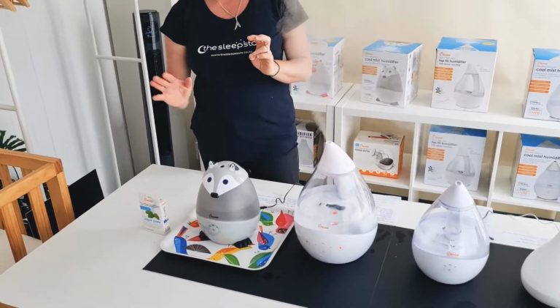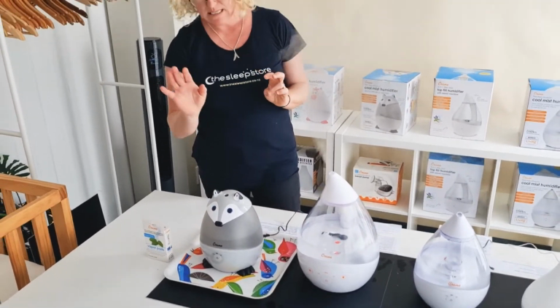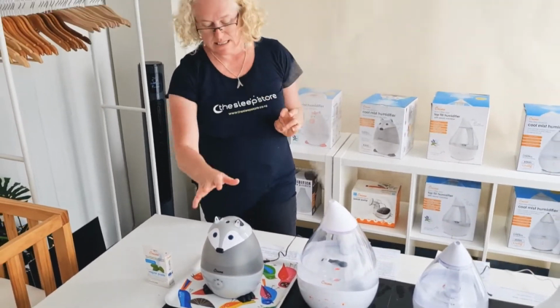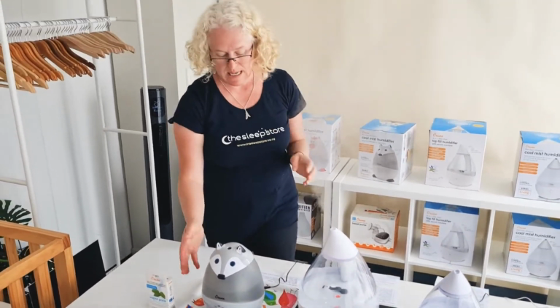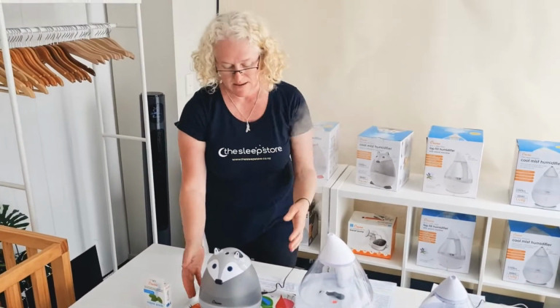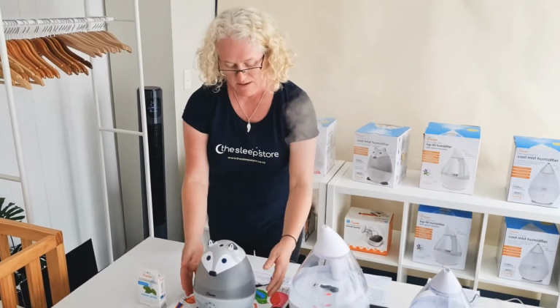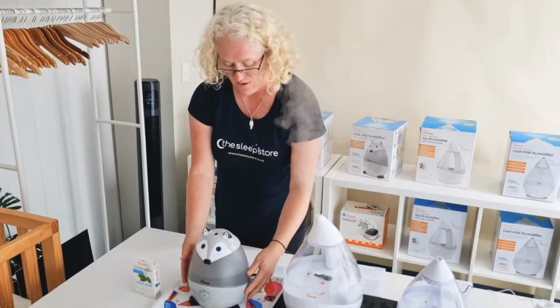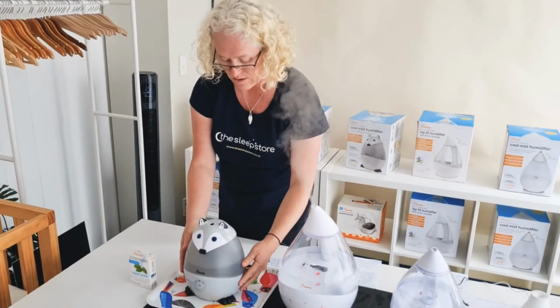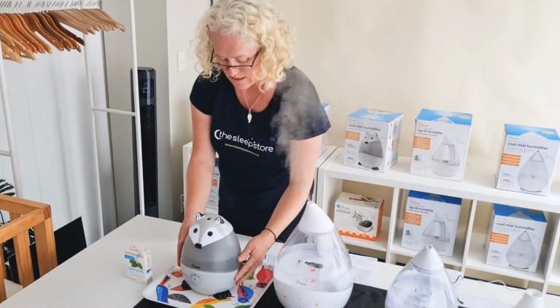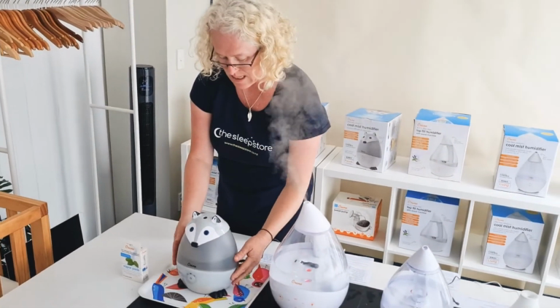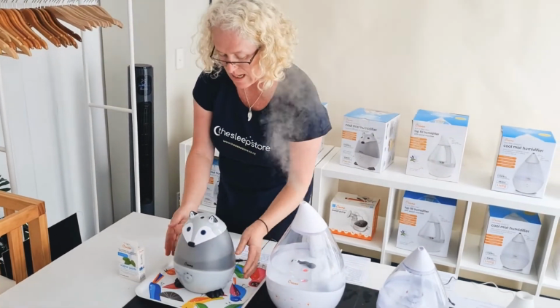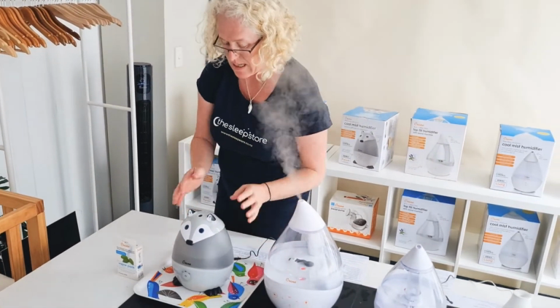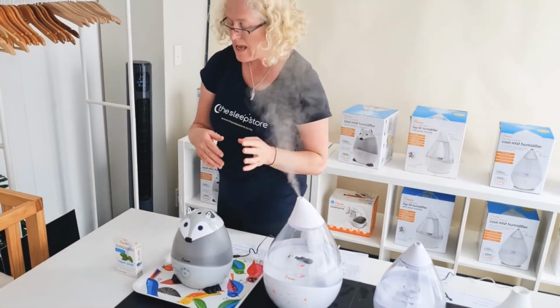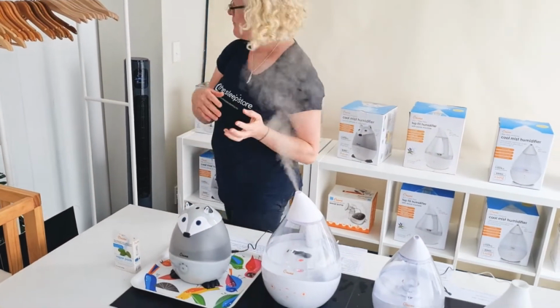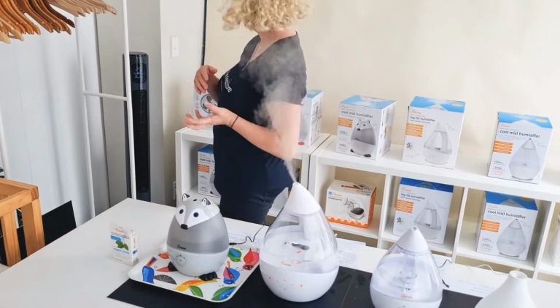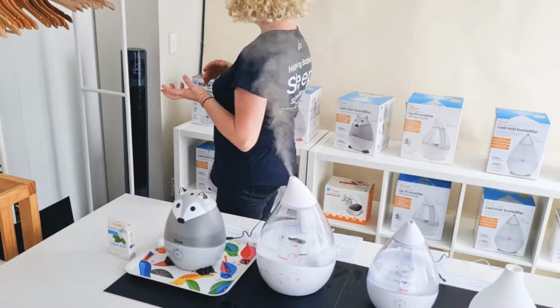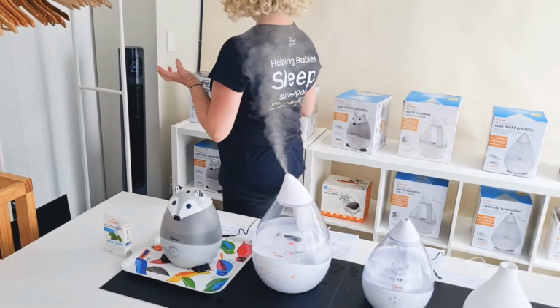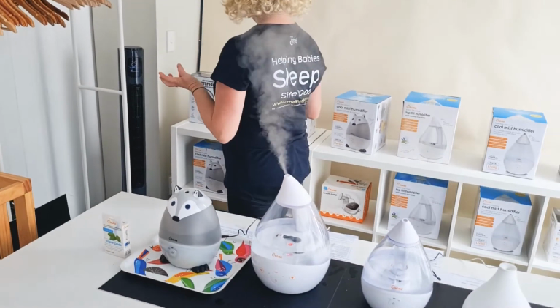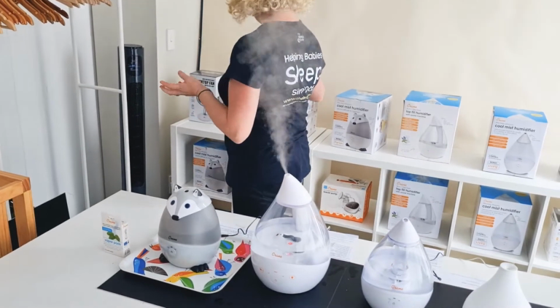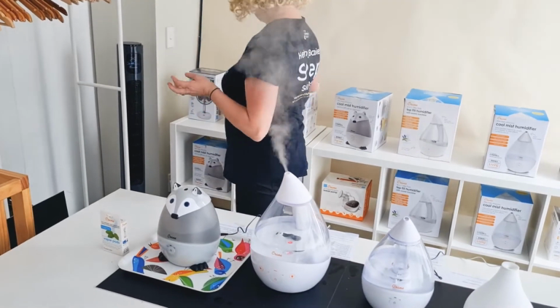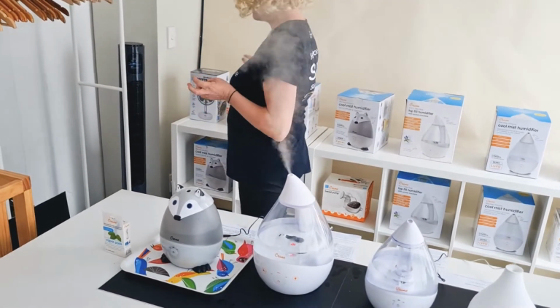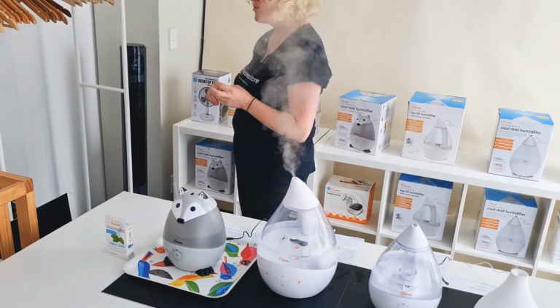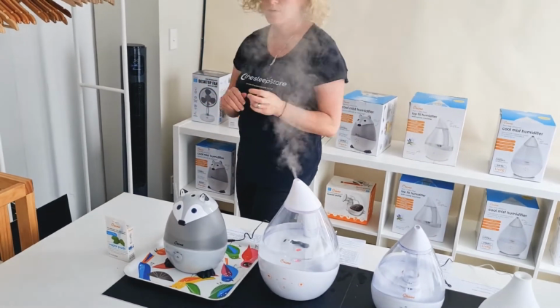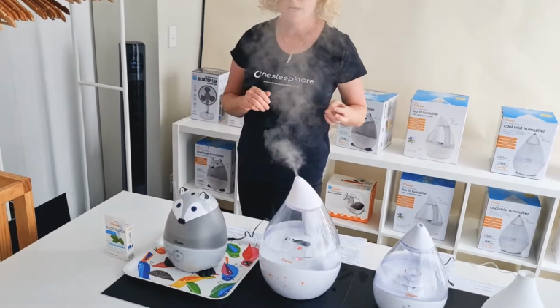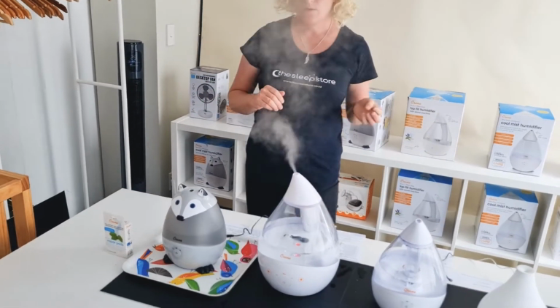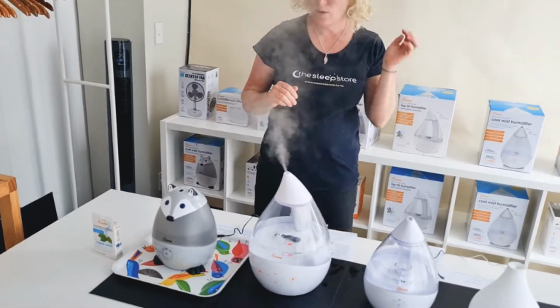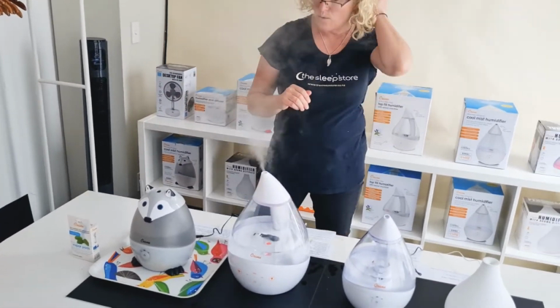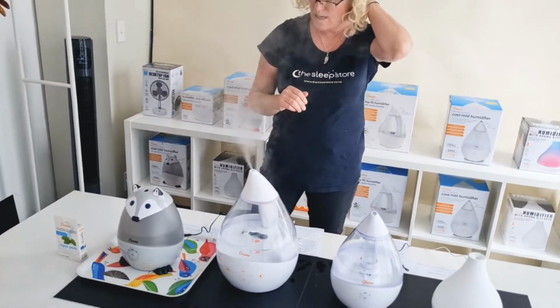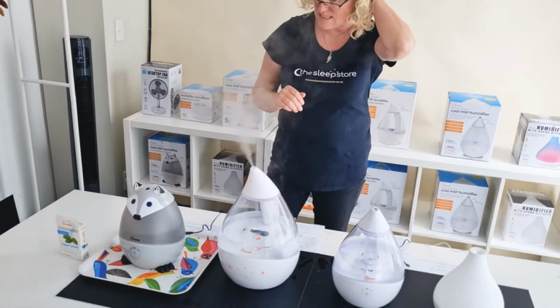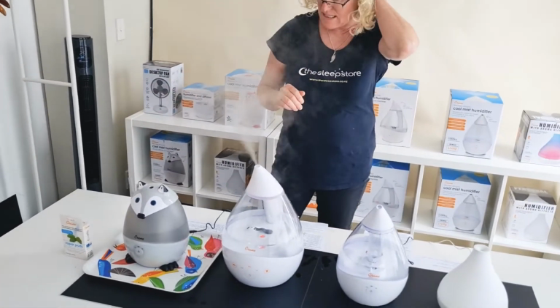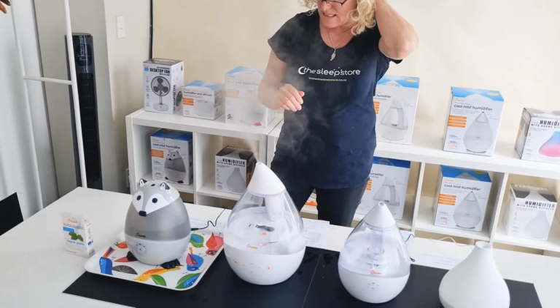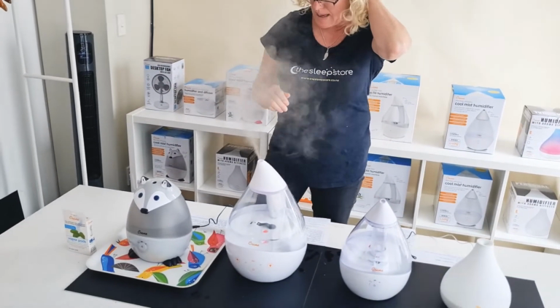So that's the fox. The cute little unicorn is the same.